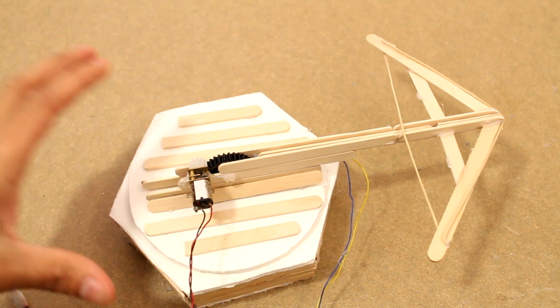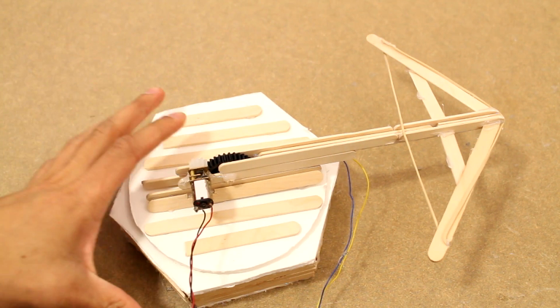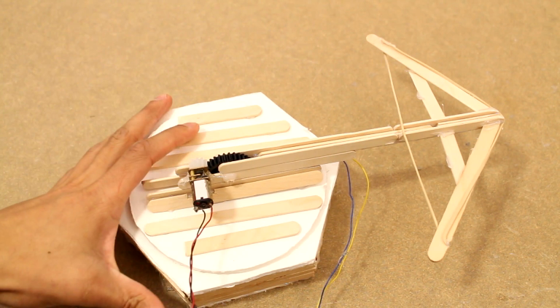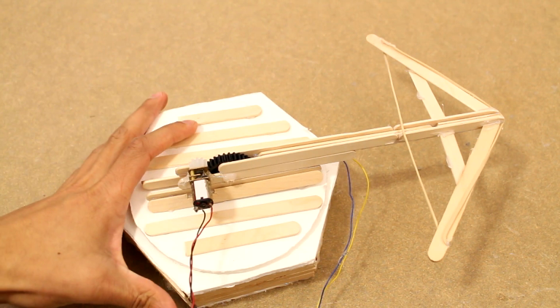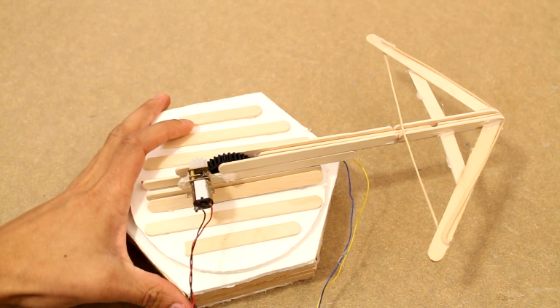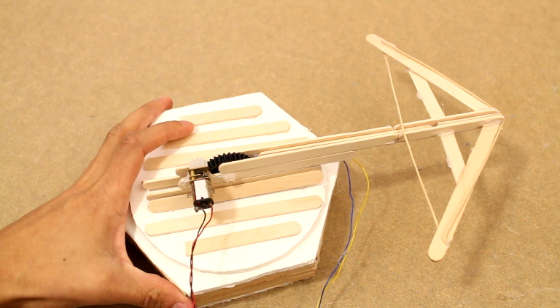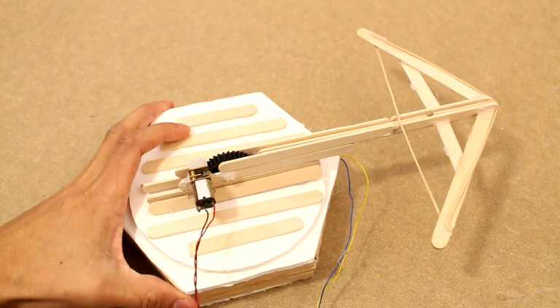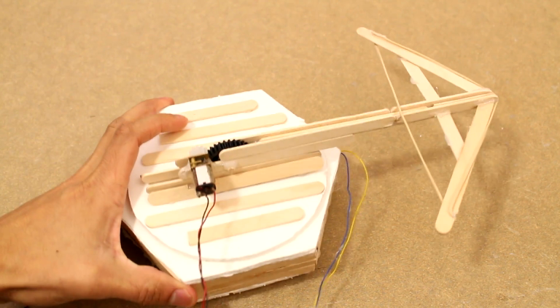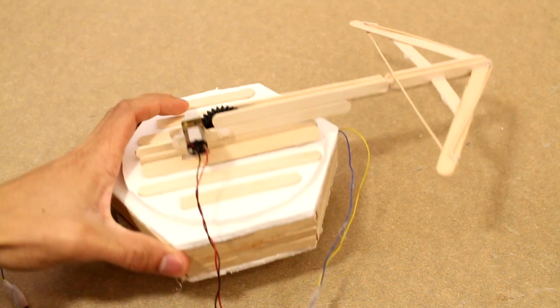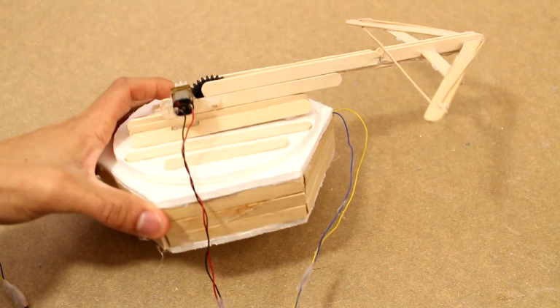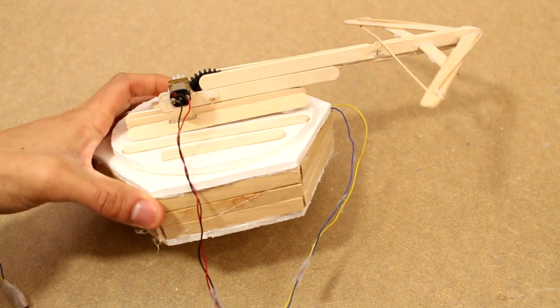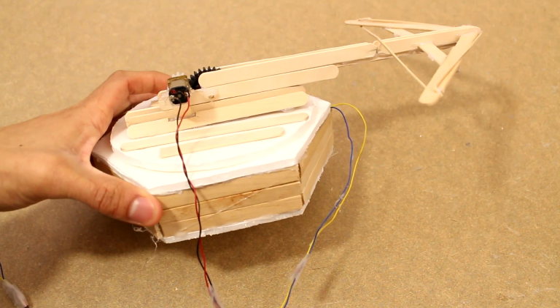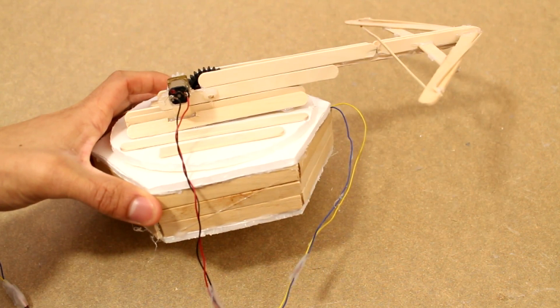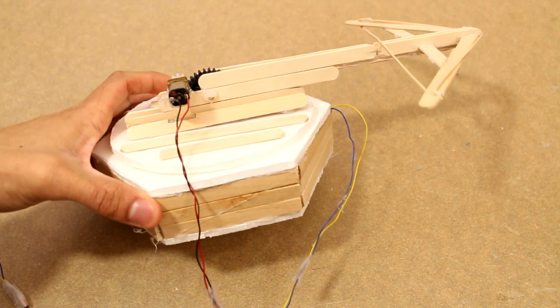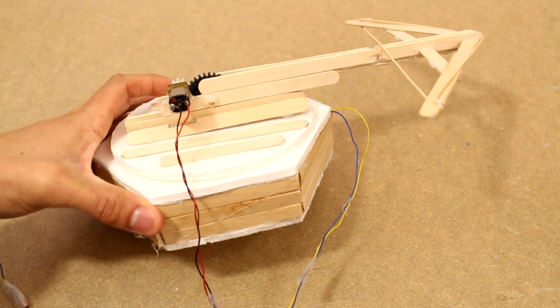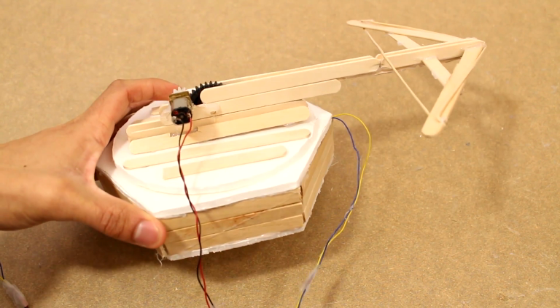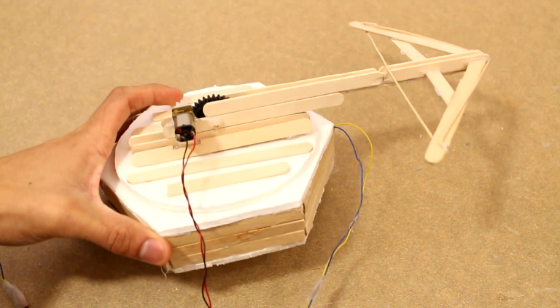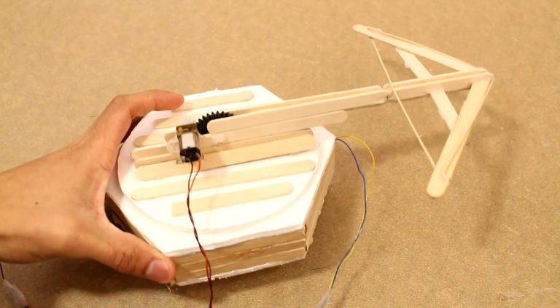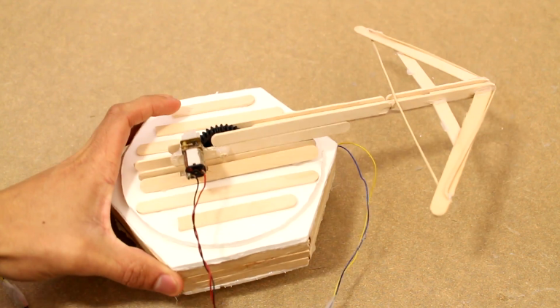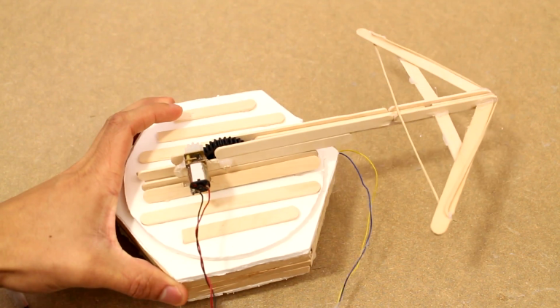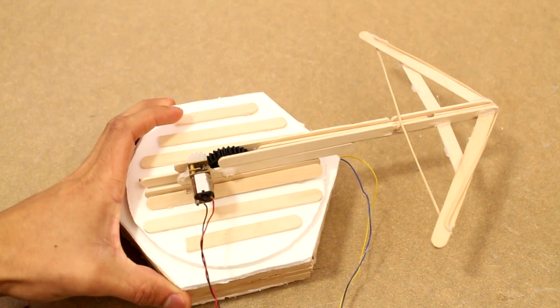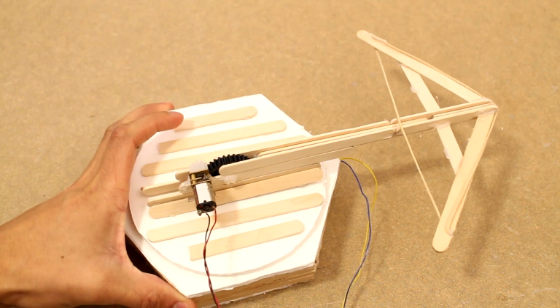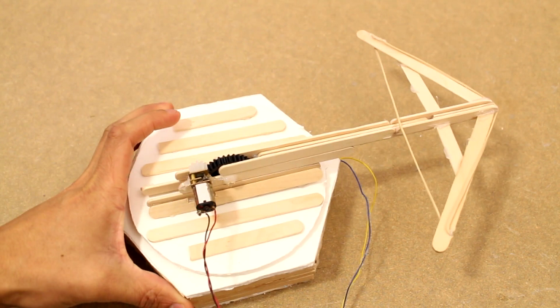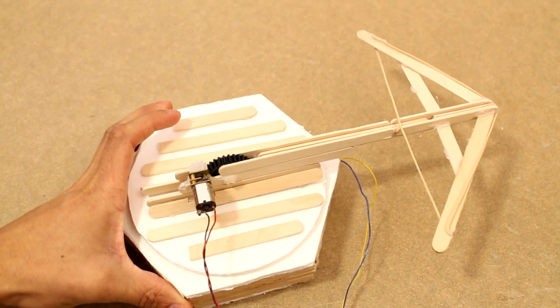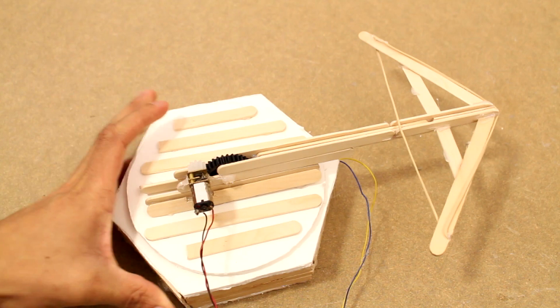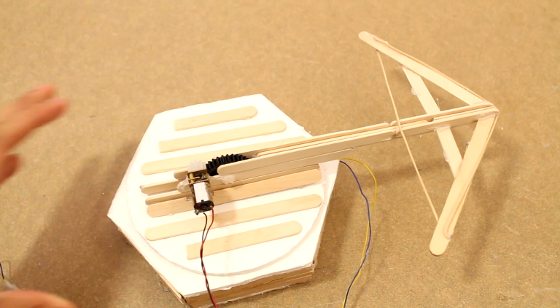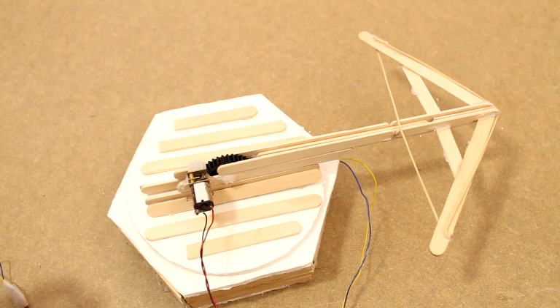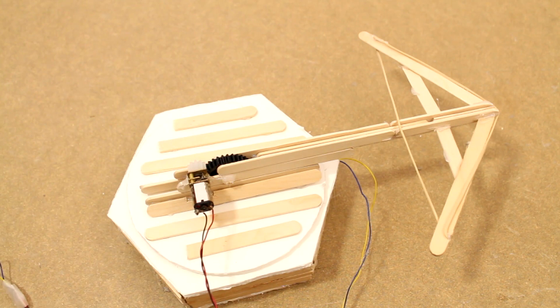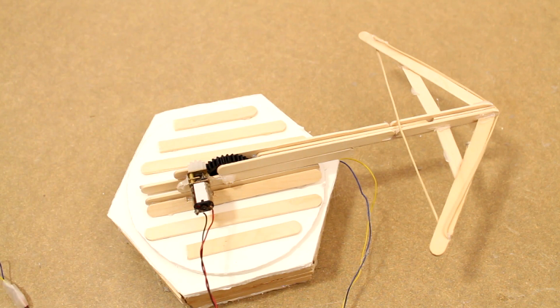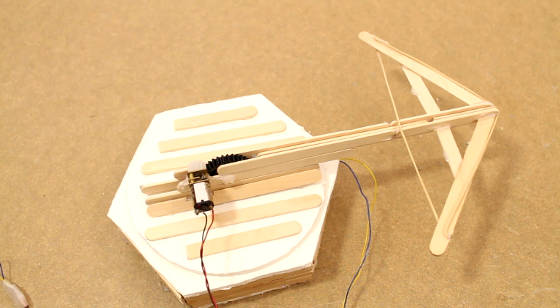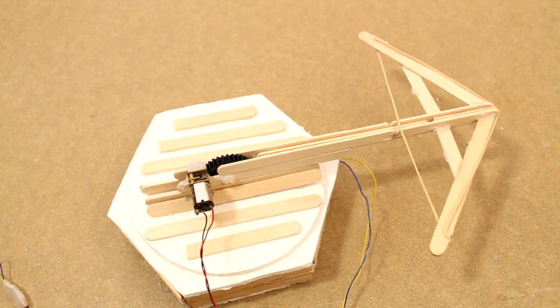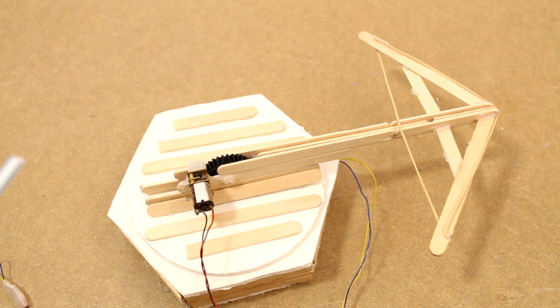Hey, this is Josh from JoshBuilds and today I'm going to be showing you how to build this rotating robotic crossbow right here.